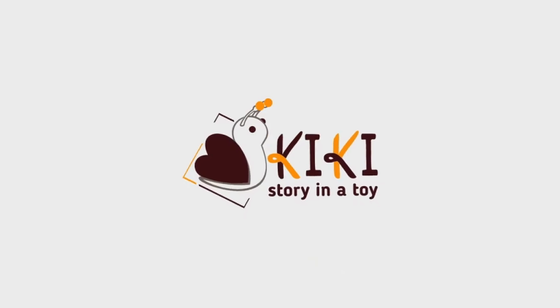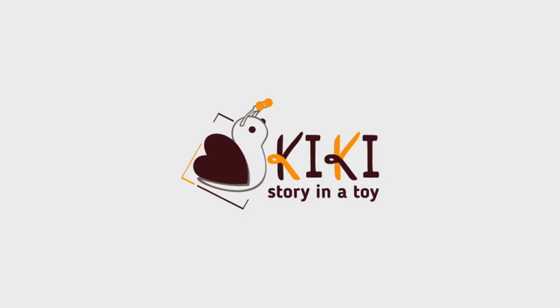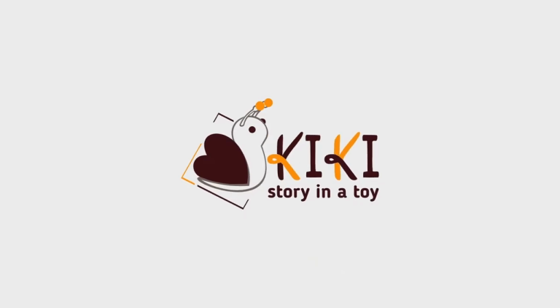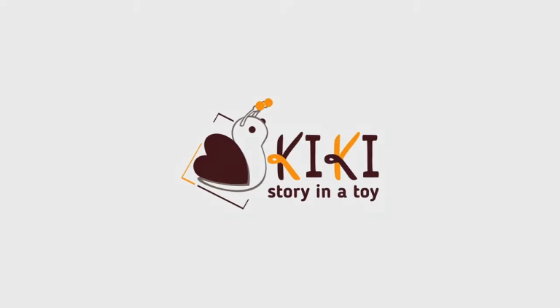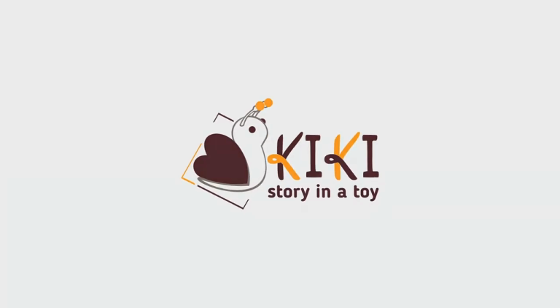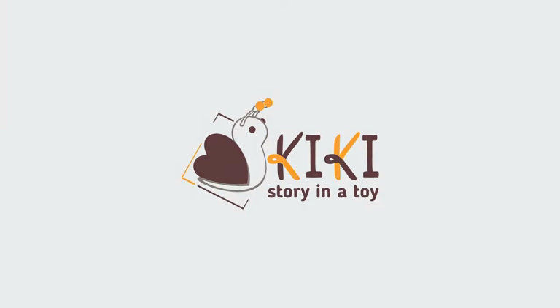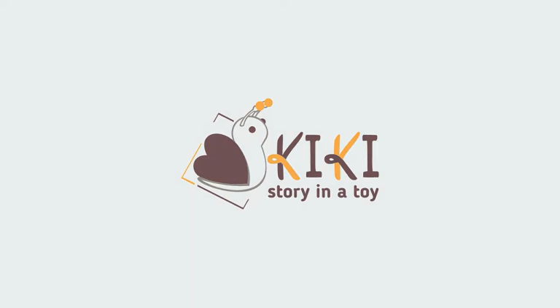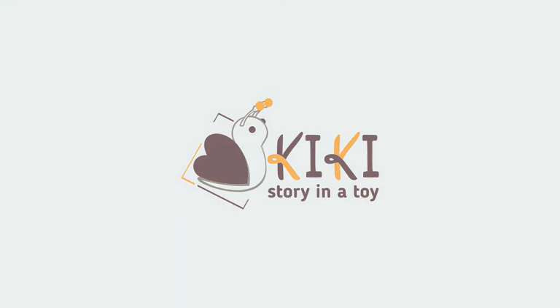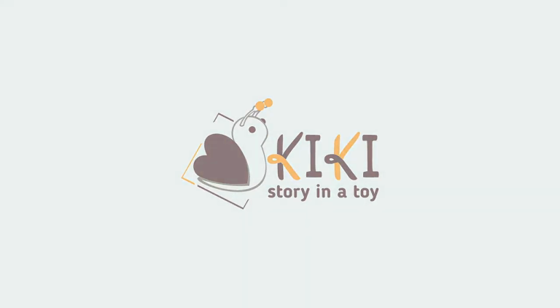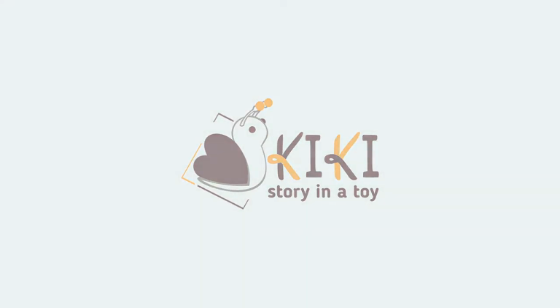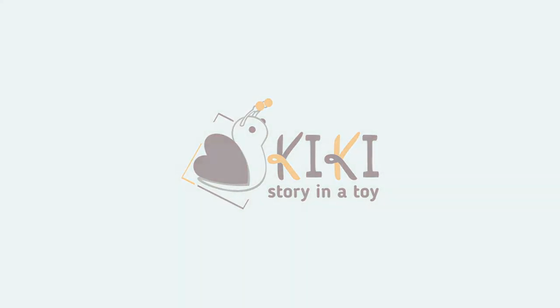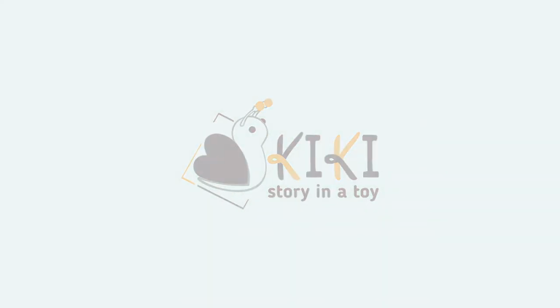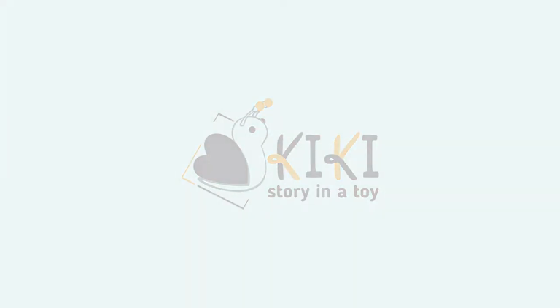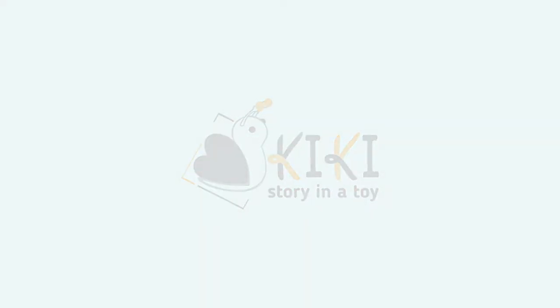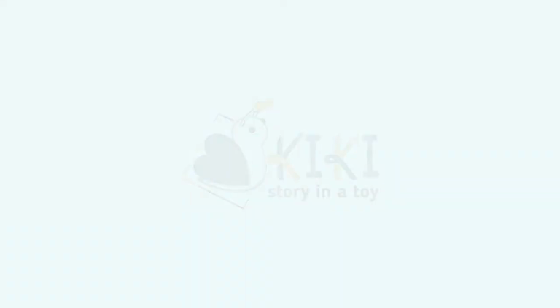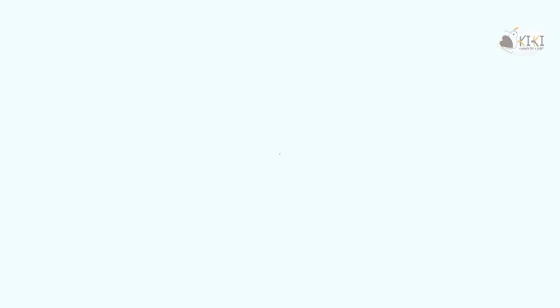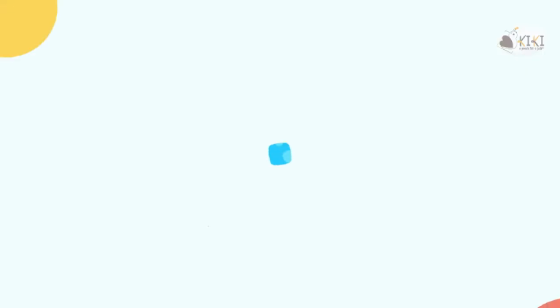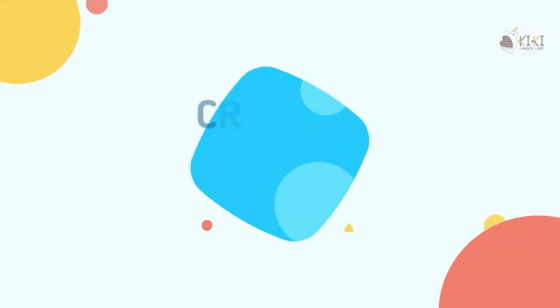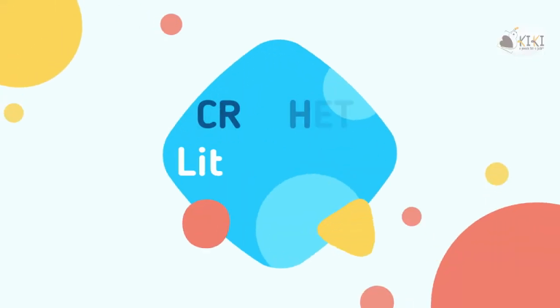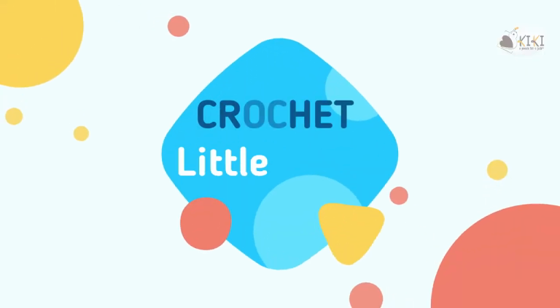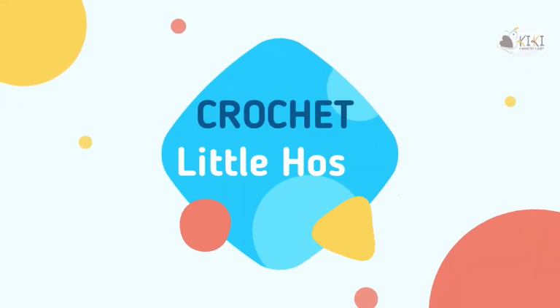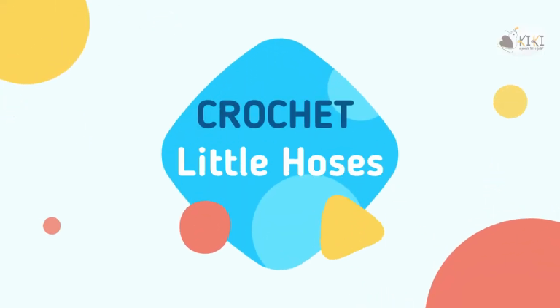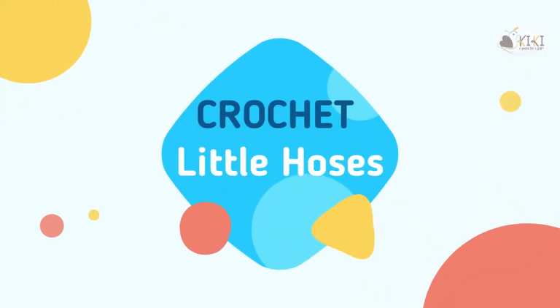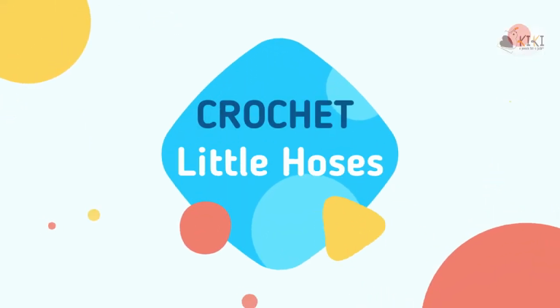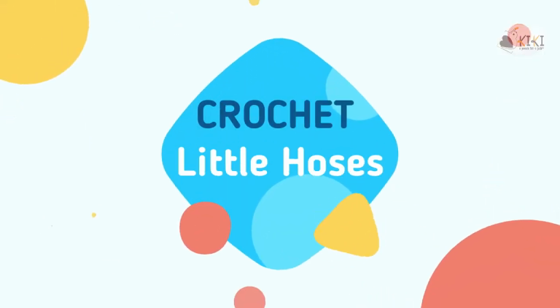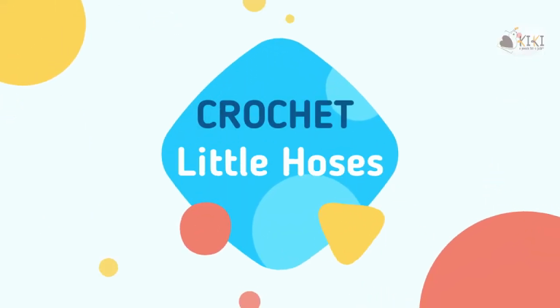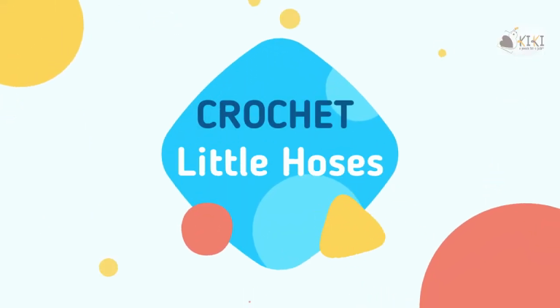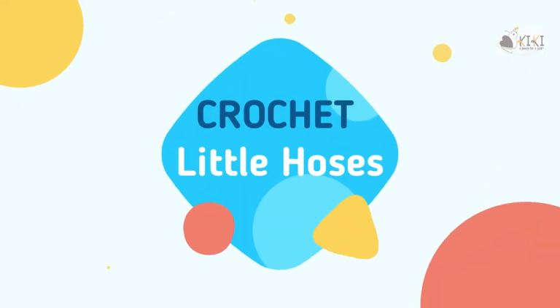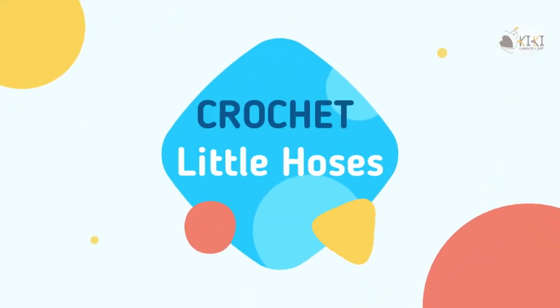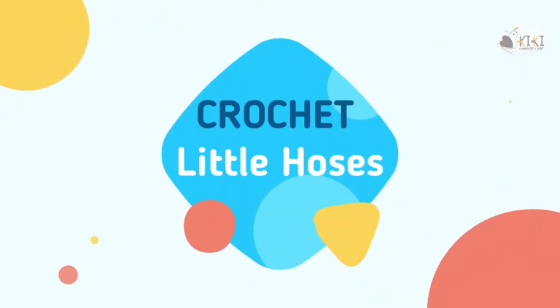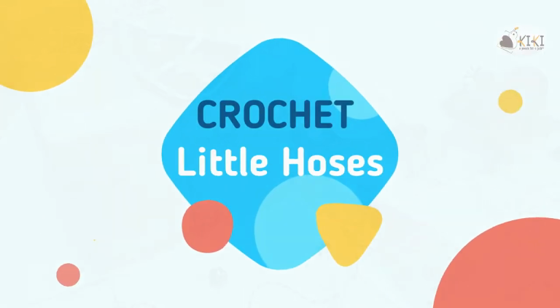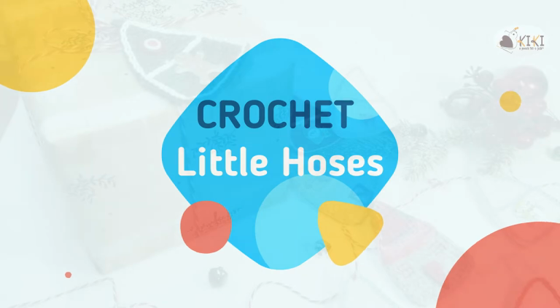Hello everyone! Welcome to my channel! Today we will make little houses.